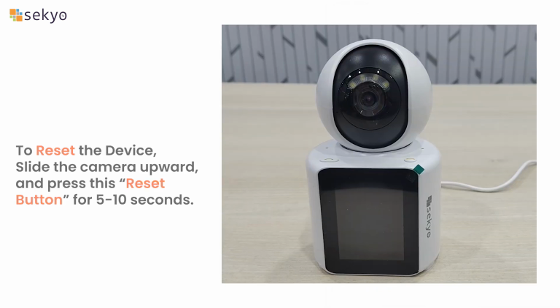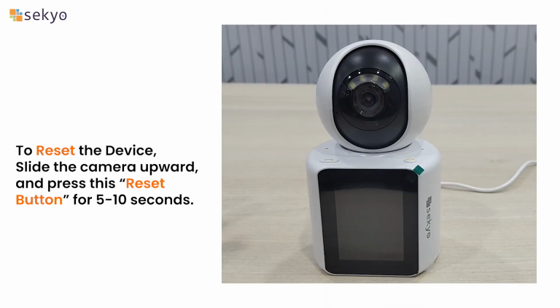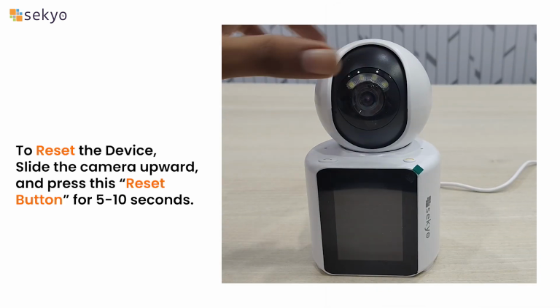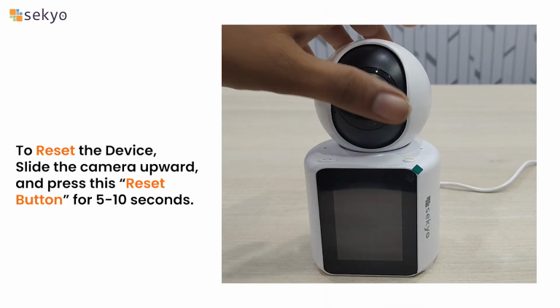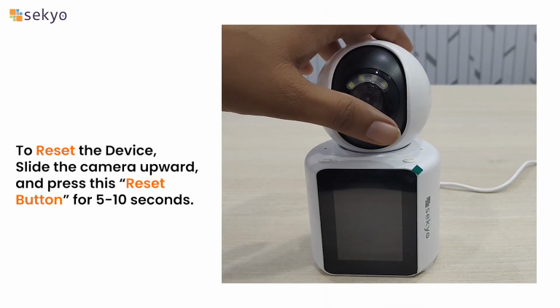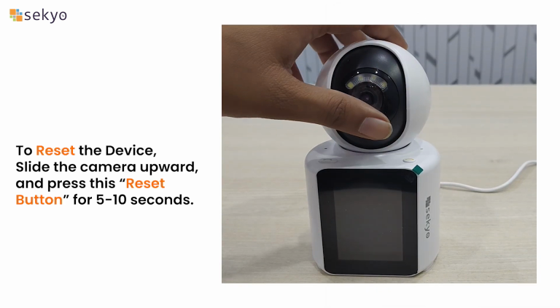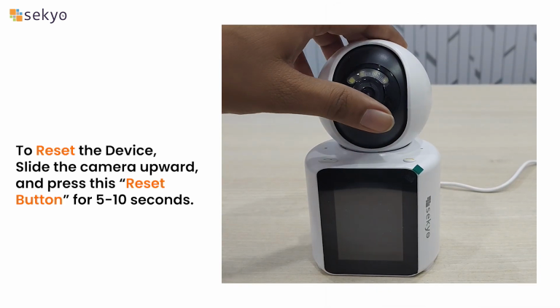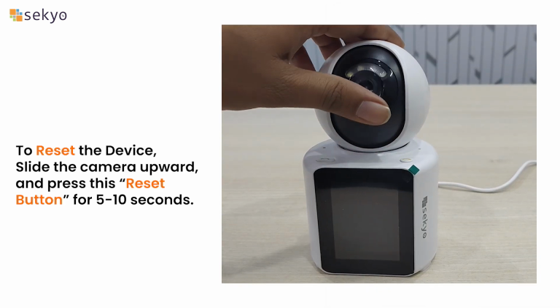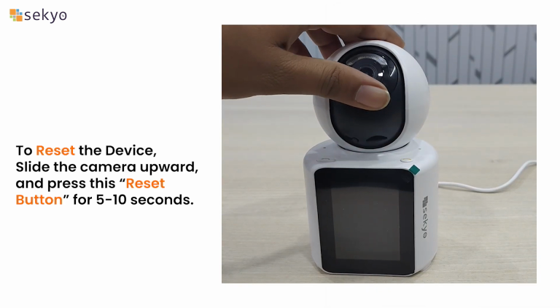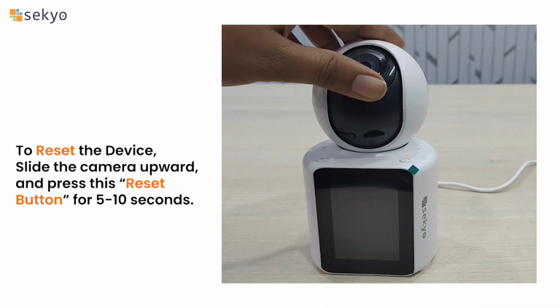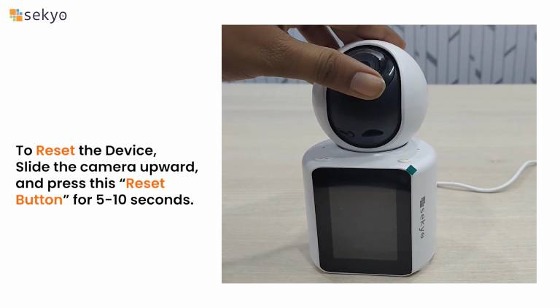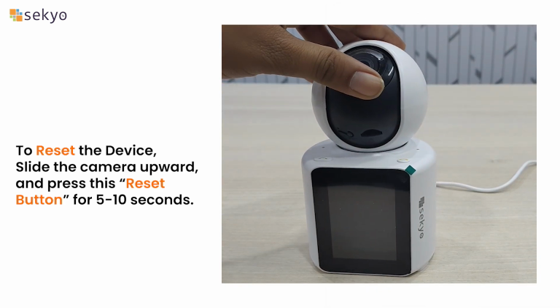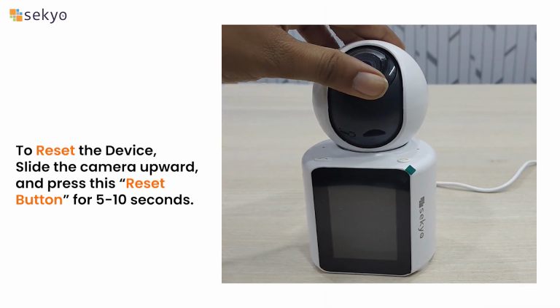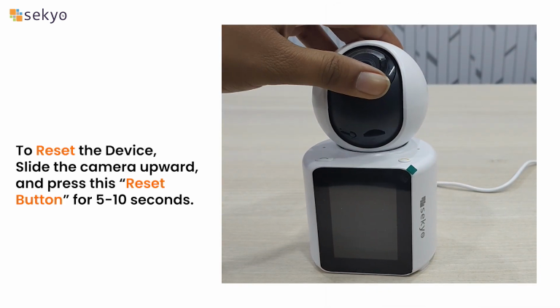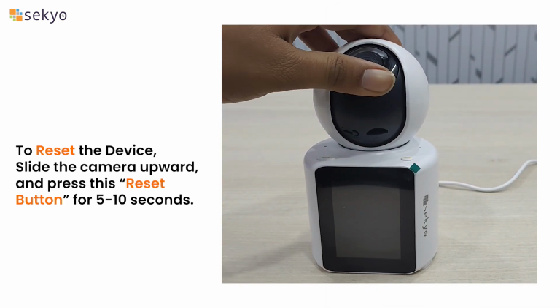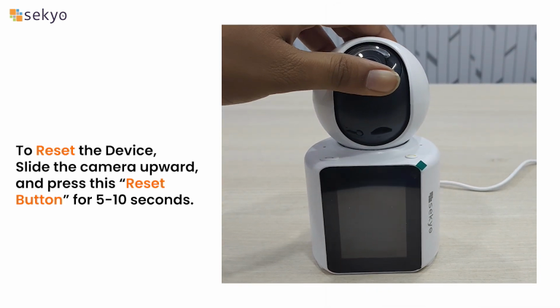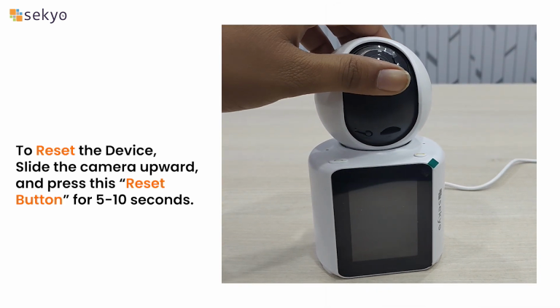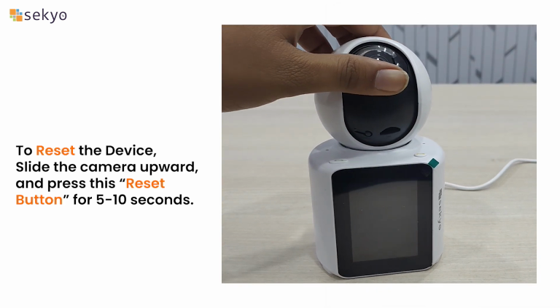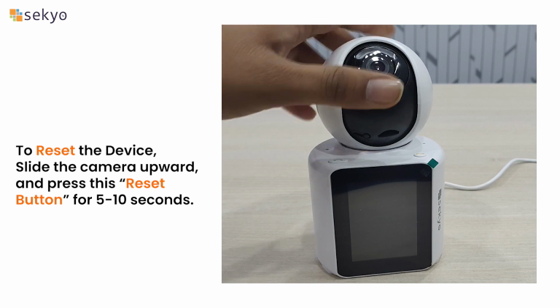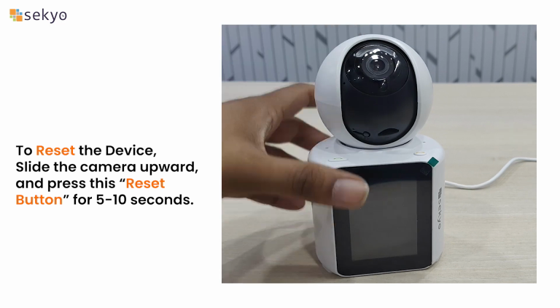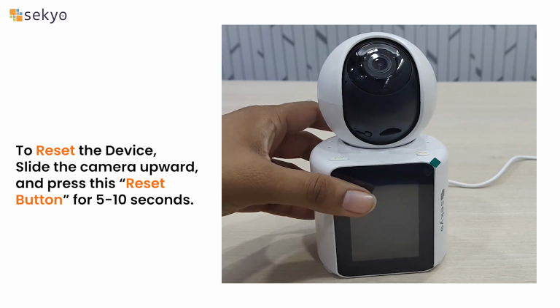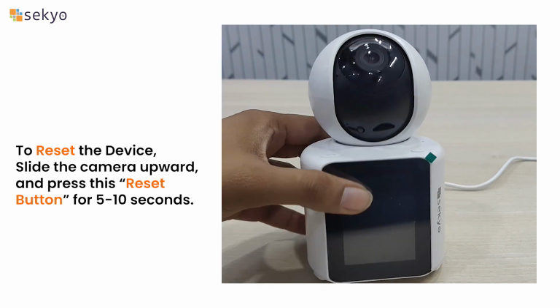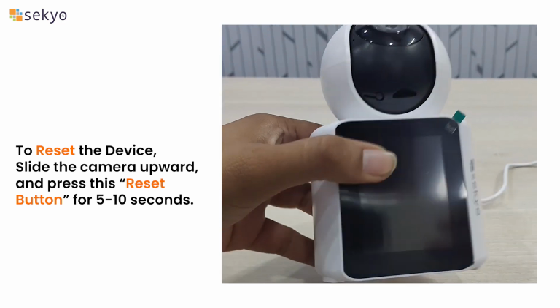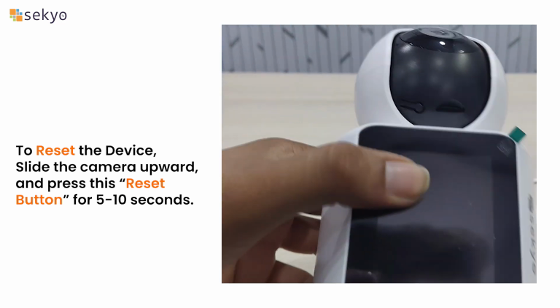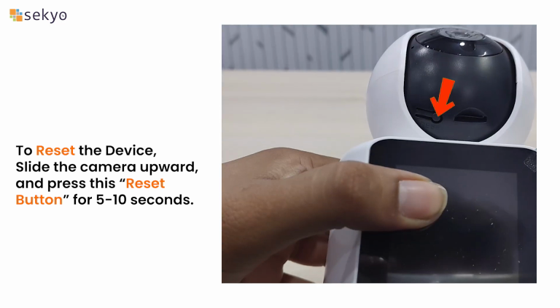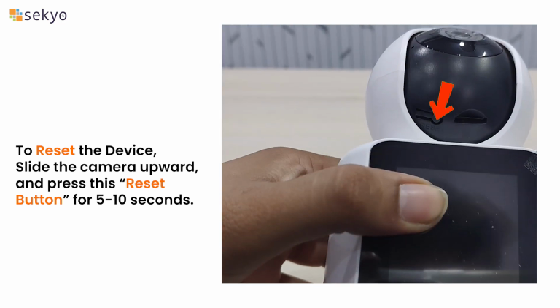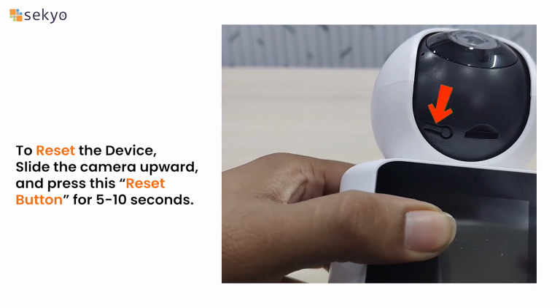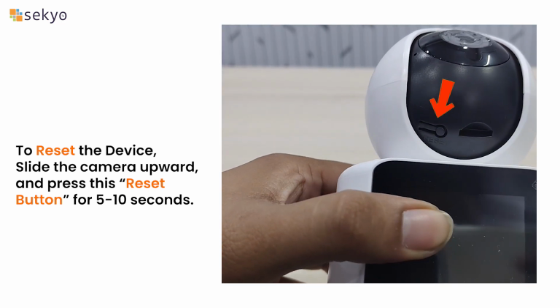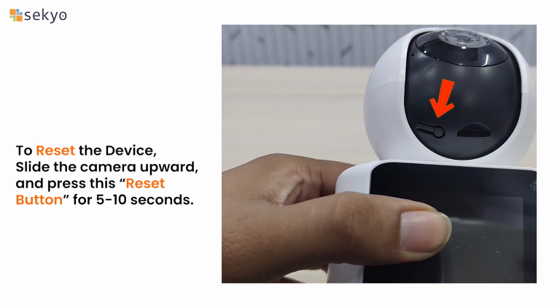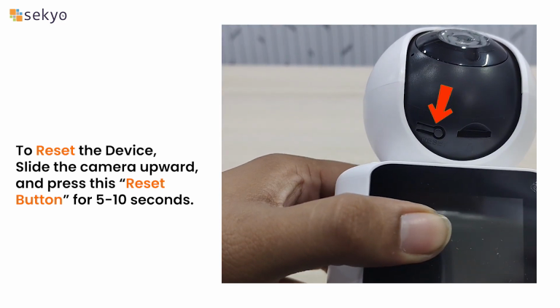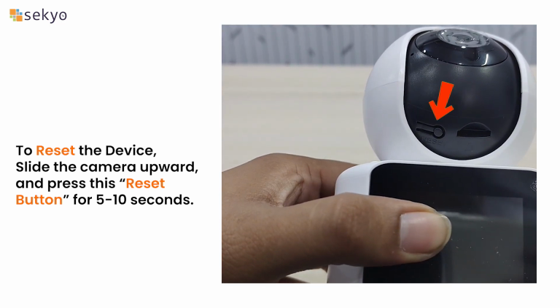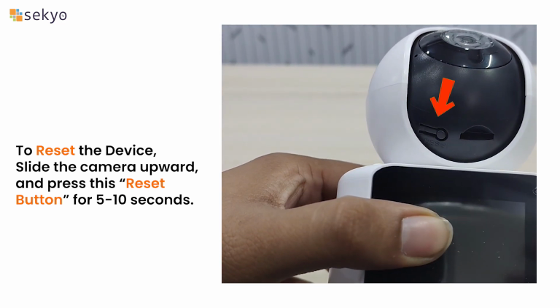To reset the device, slide the camera upward and press the reset button for five to ten seconds.